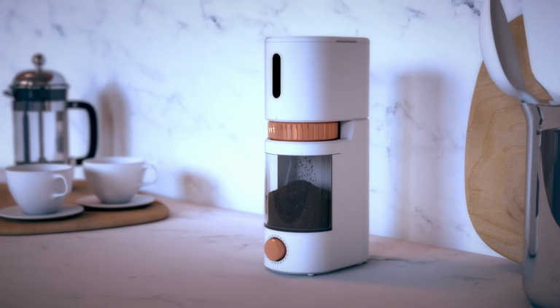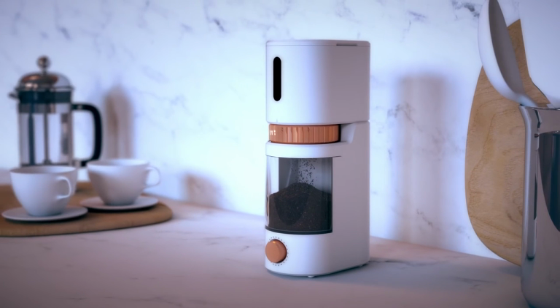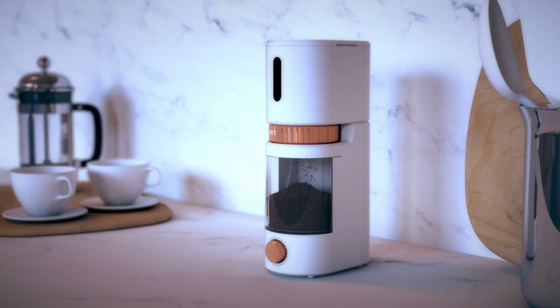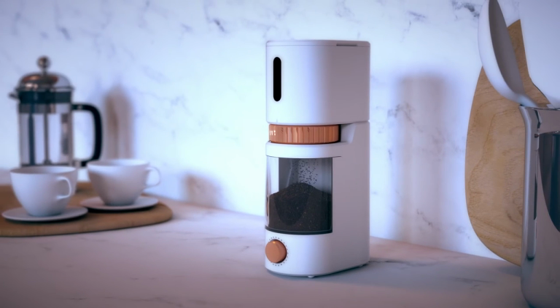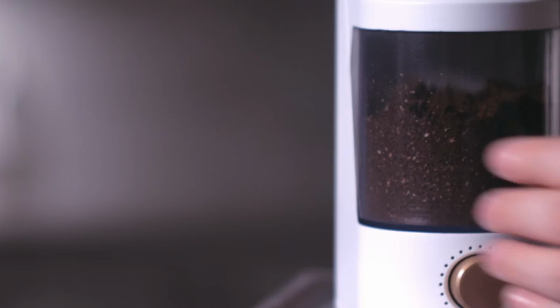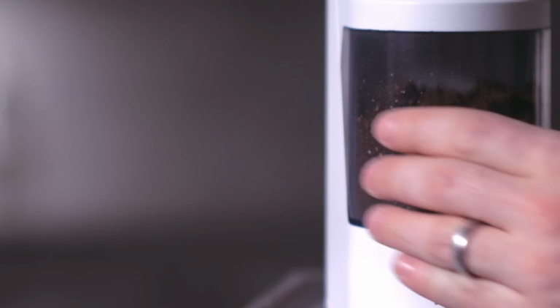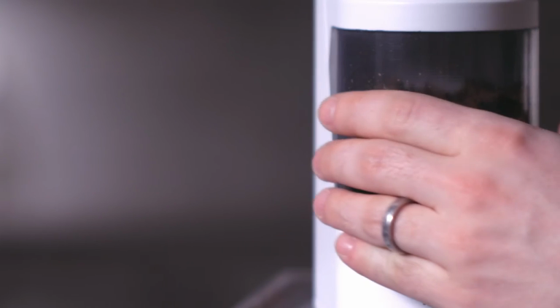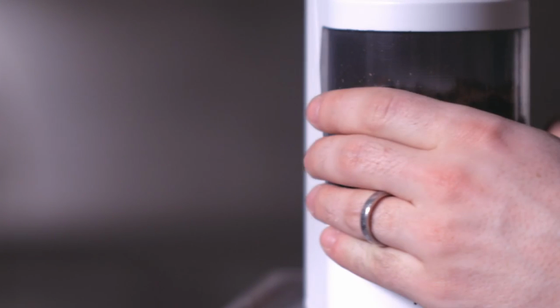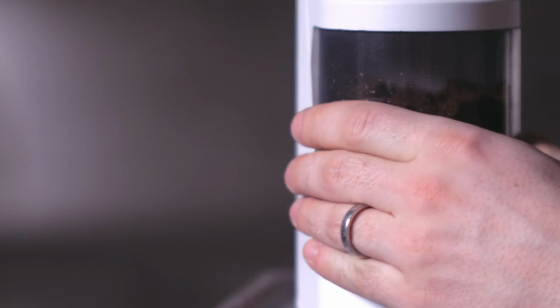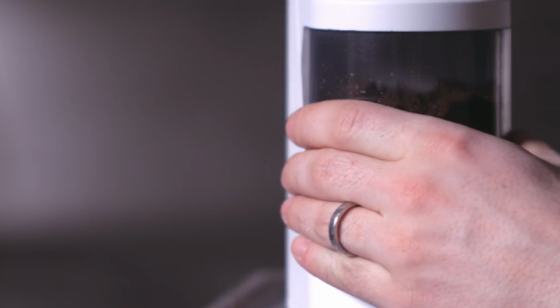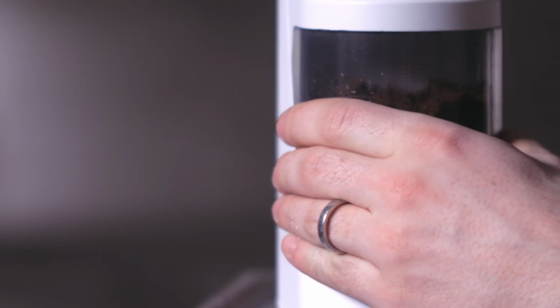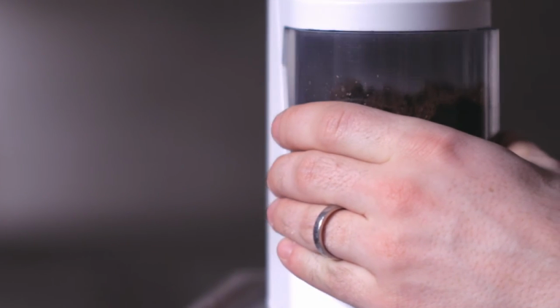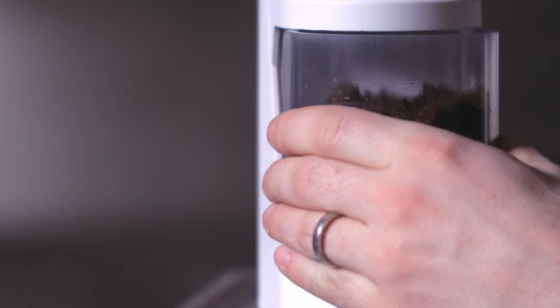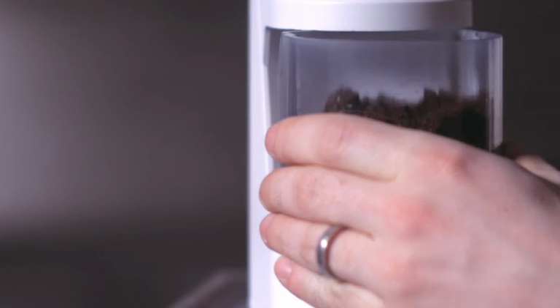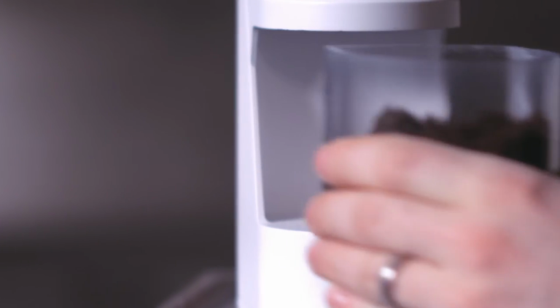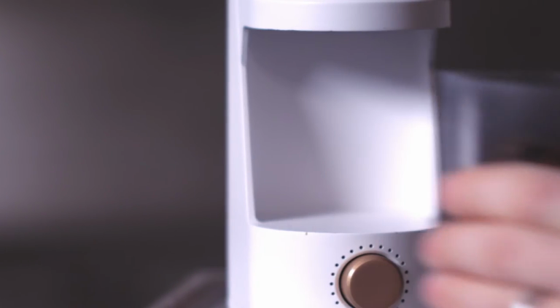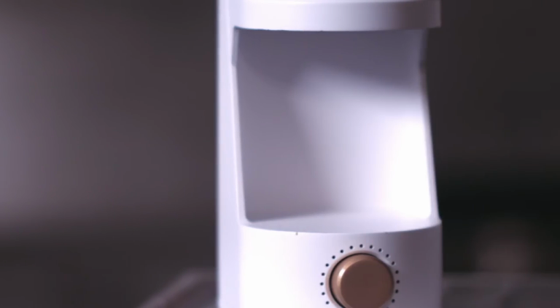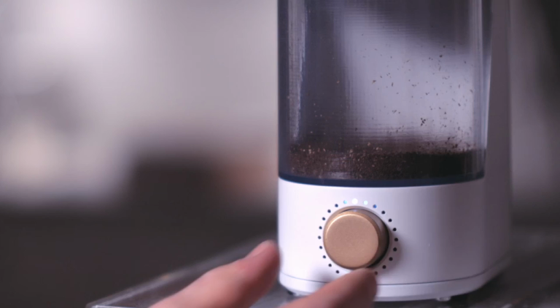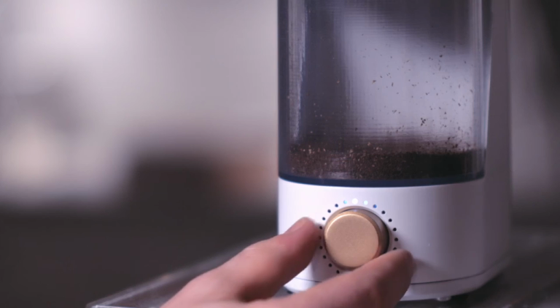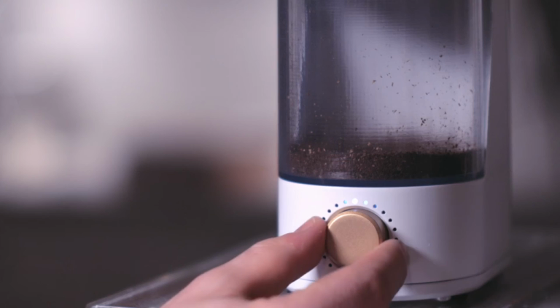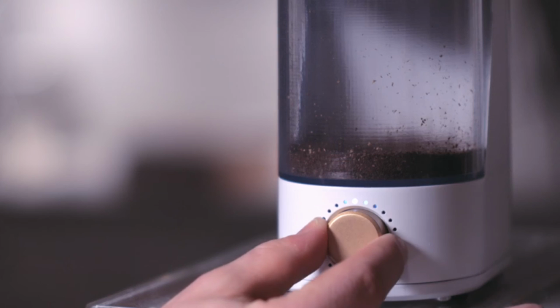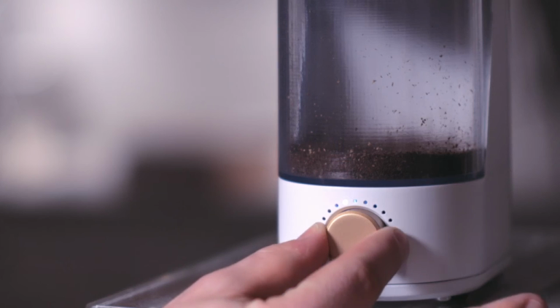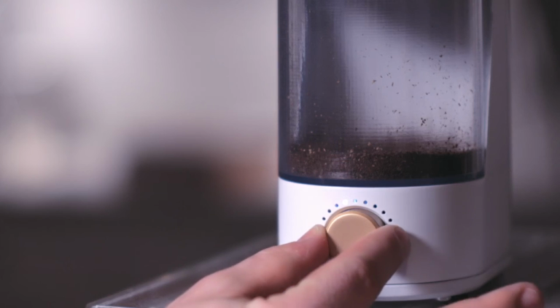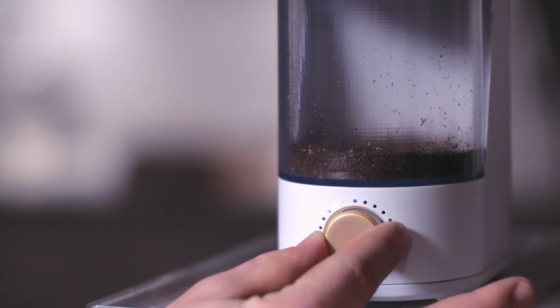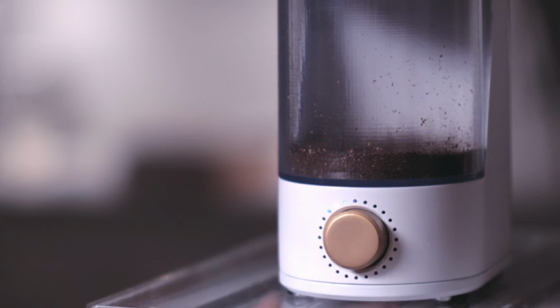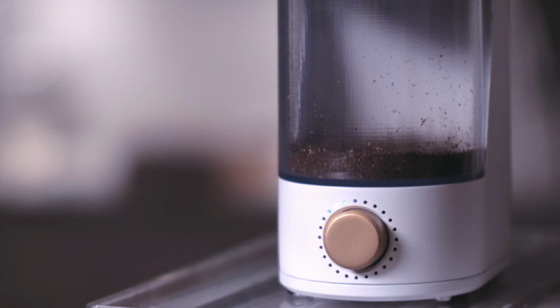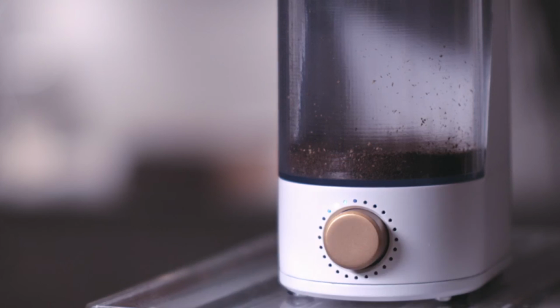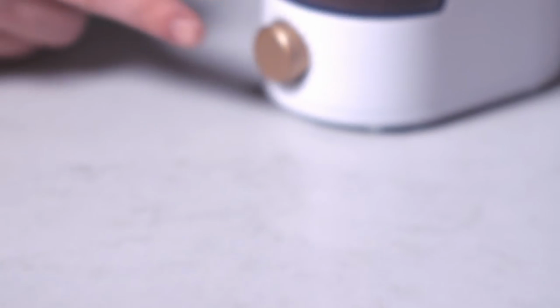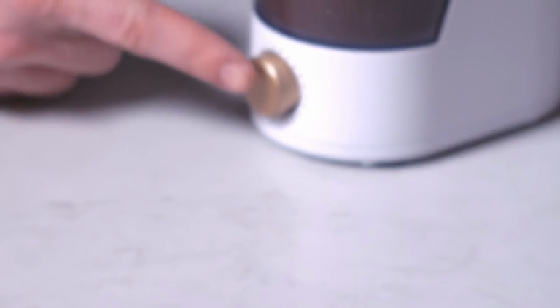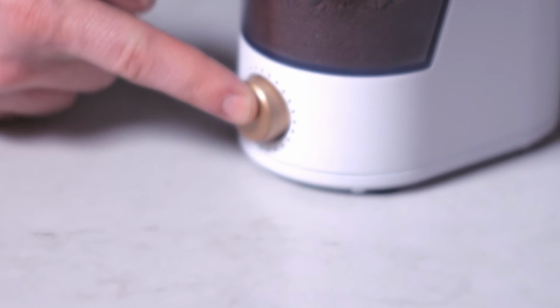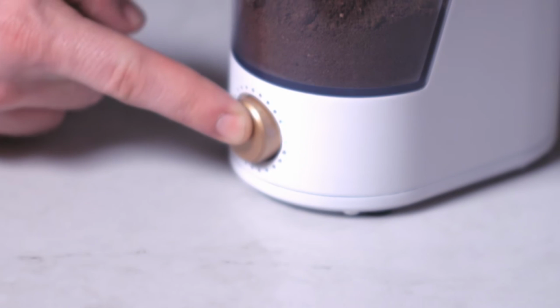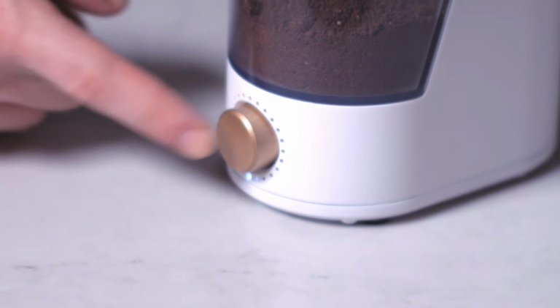Once you've found the perfect setting for your favorite brew, you can store it and activate it with a single touch.